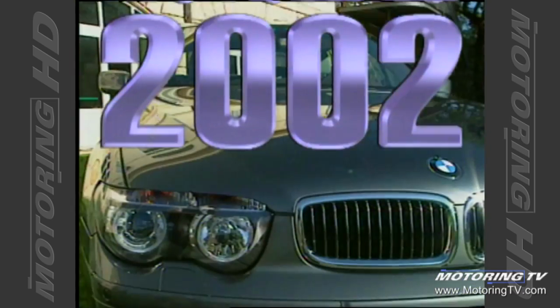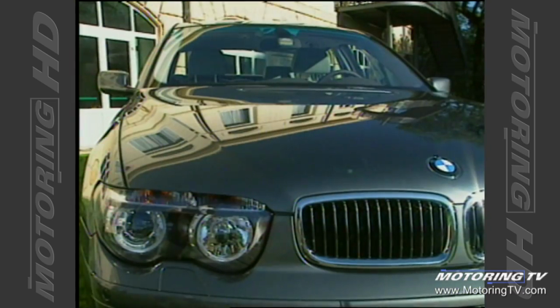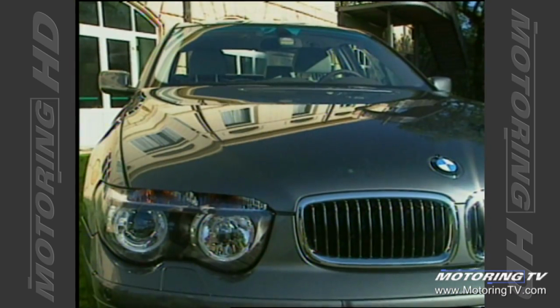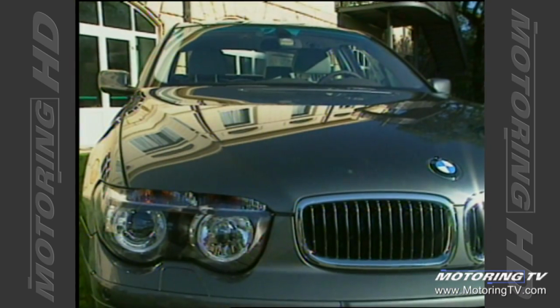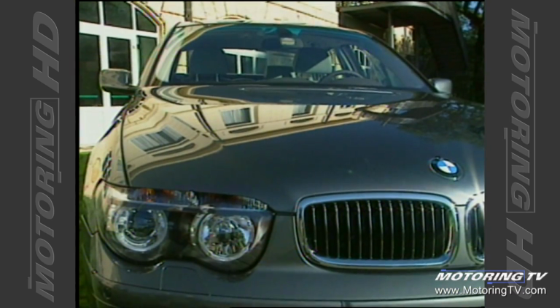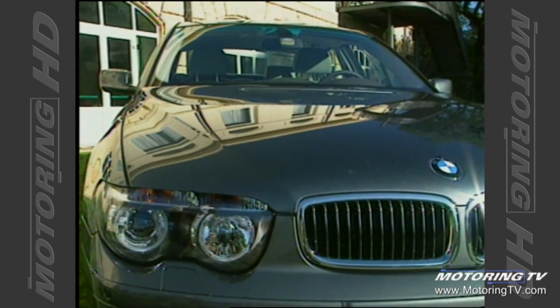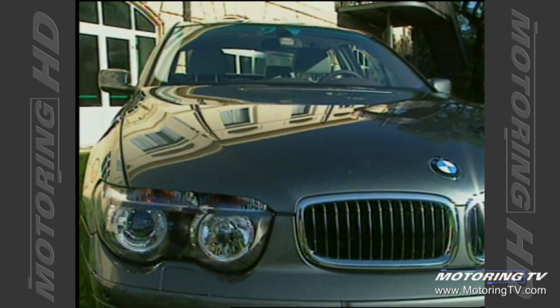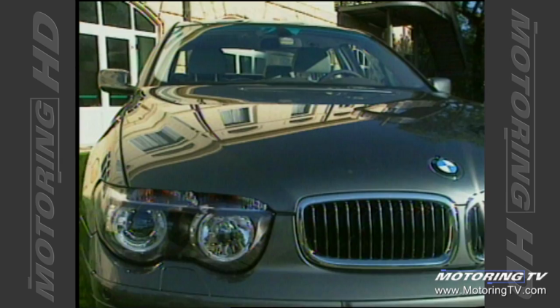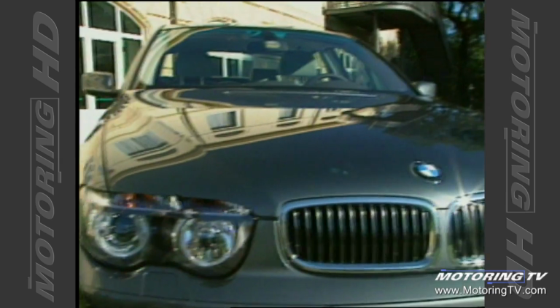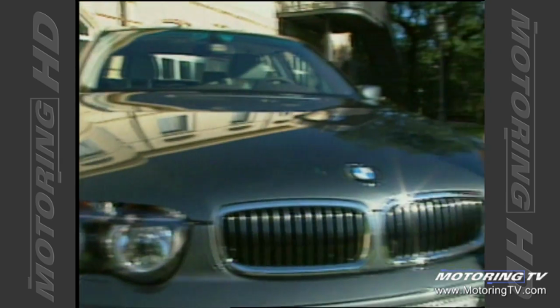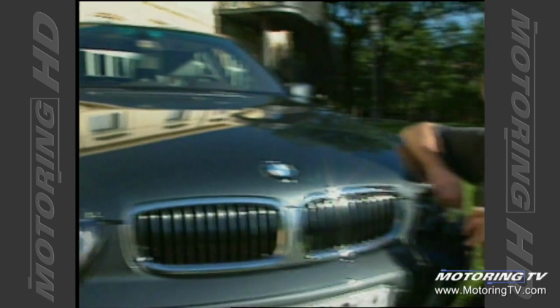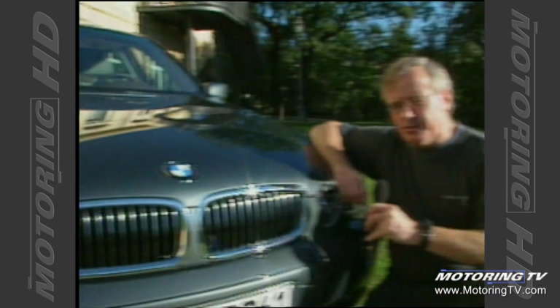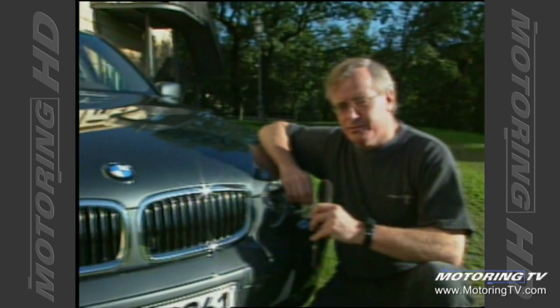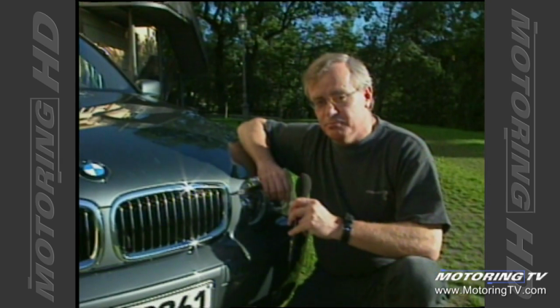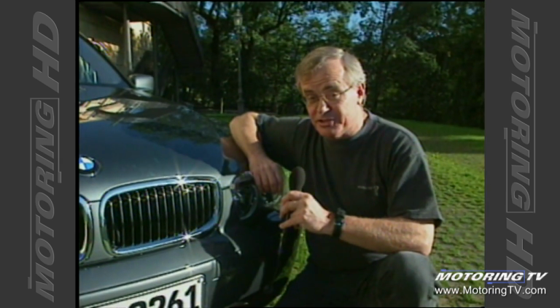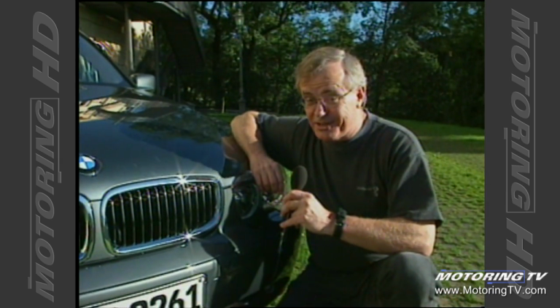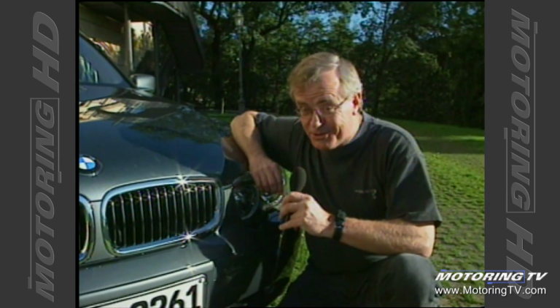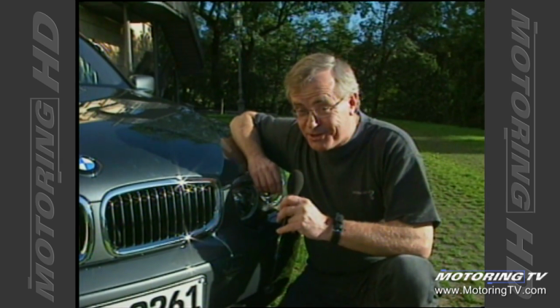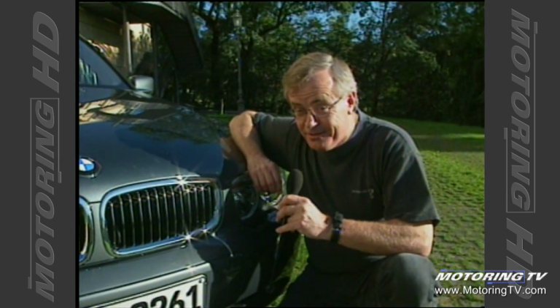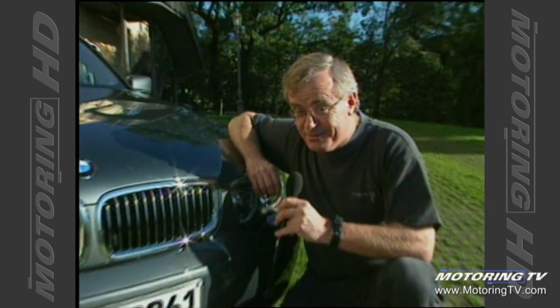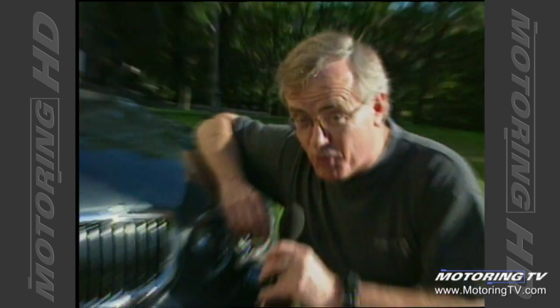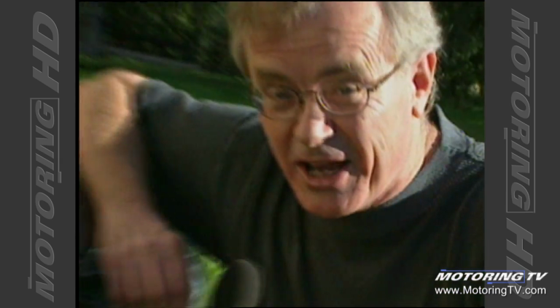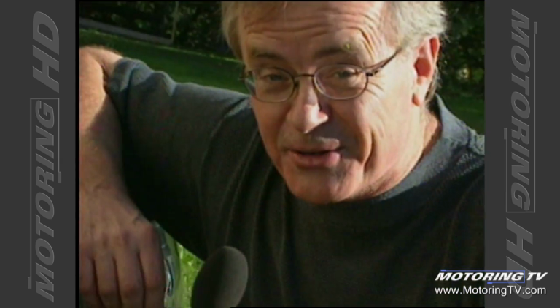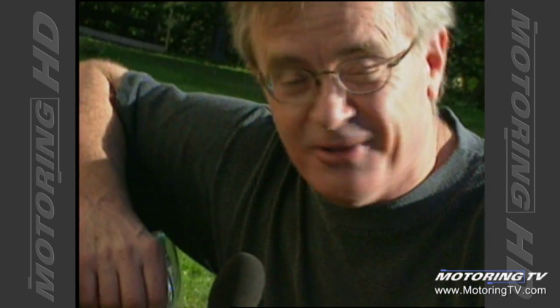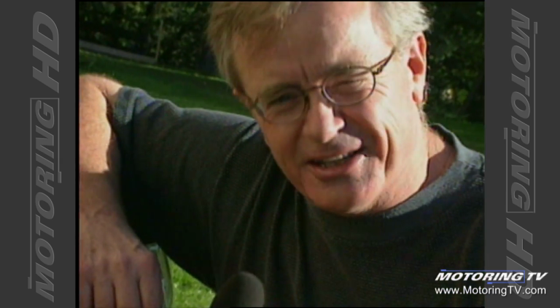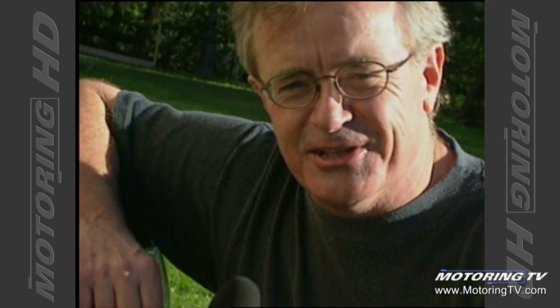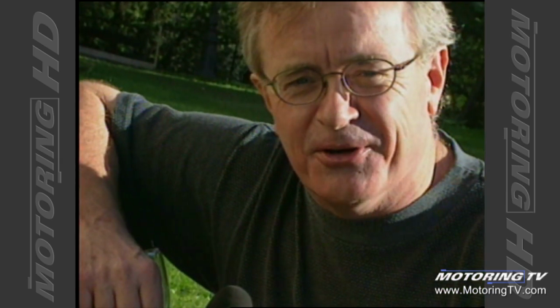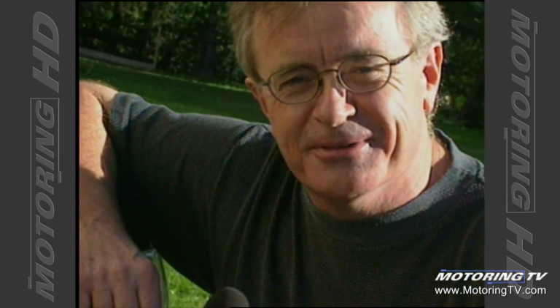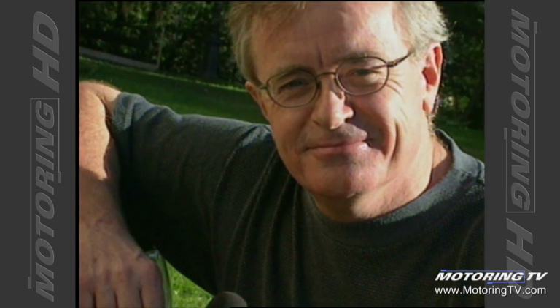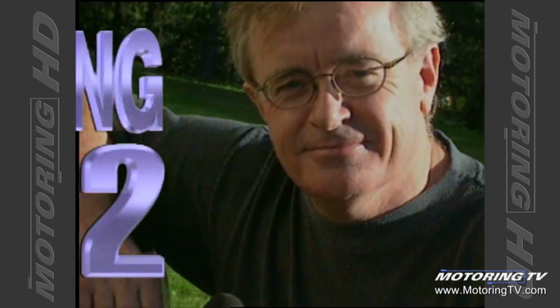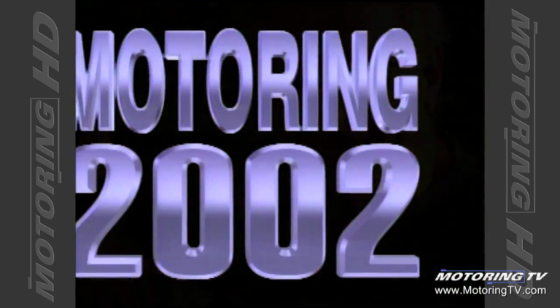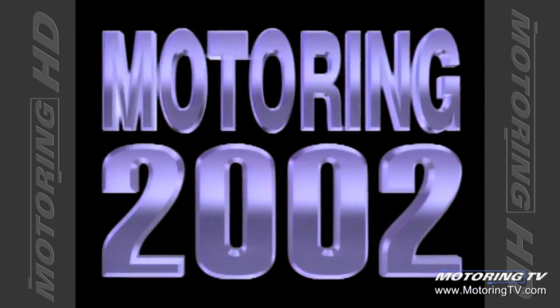This new BMW 7 Series could change the world — but is that a good thing? More later on Kenzie's Corner.